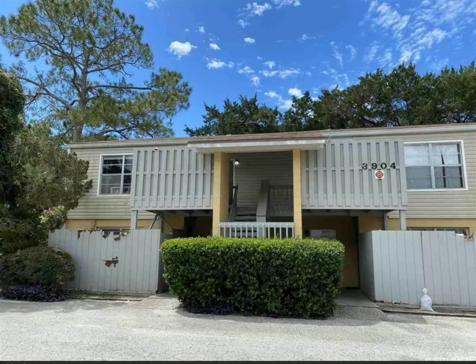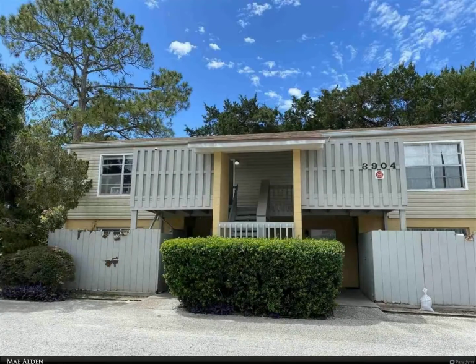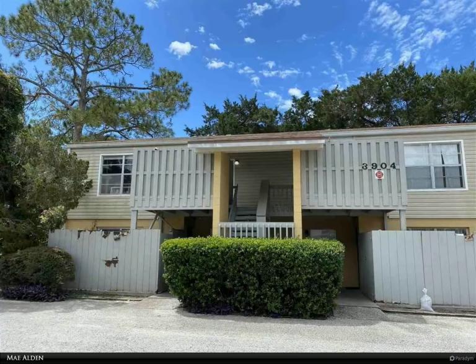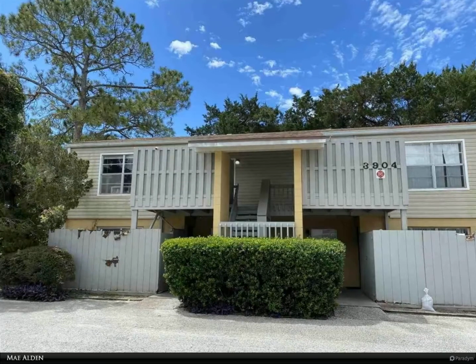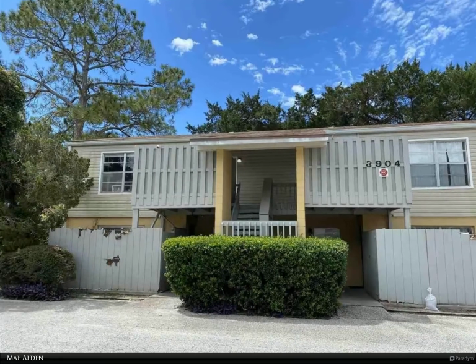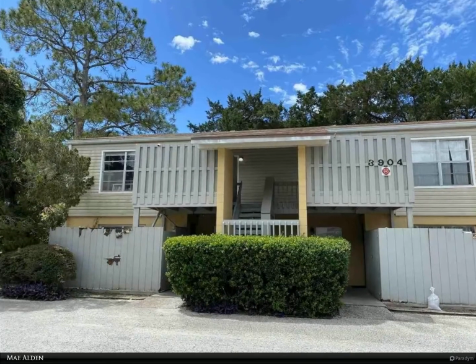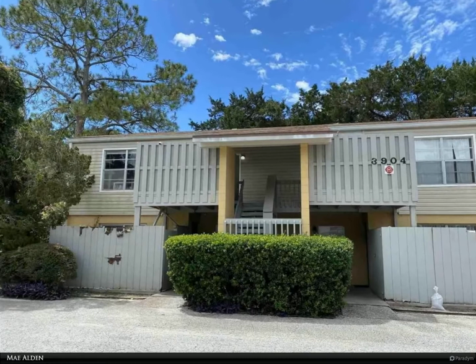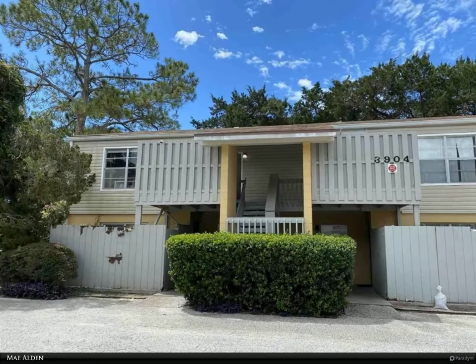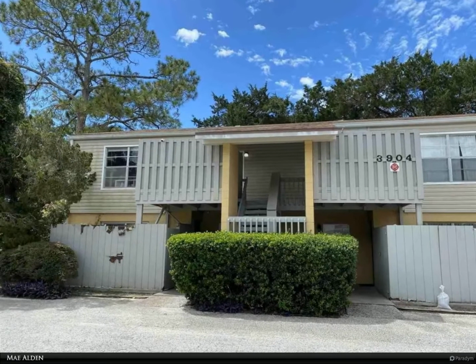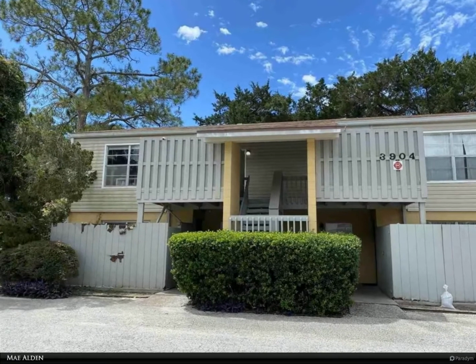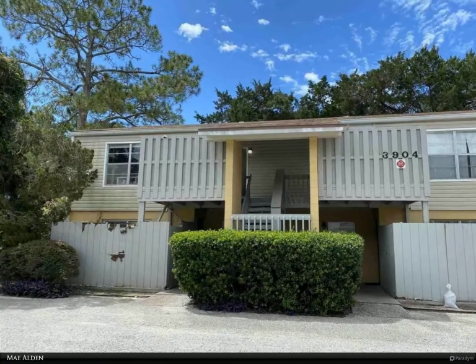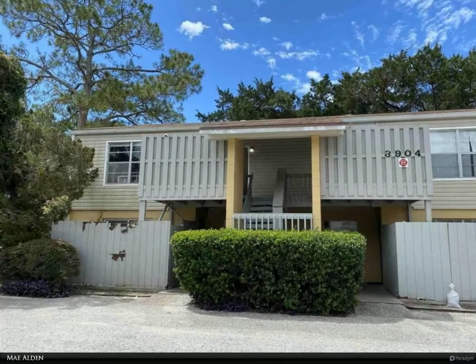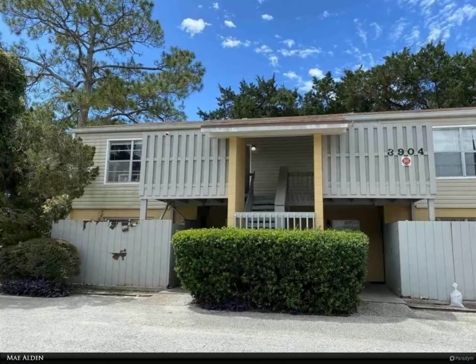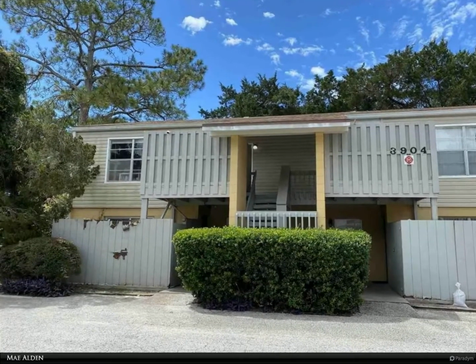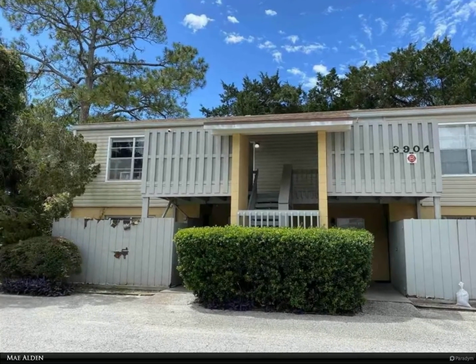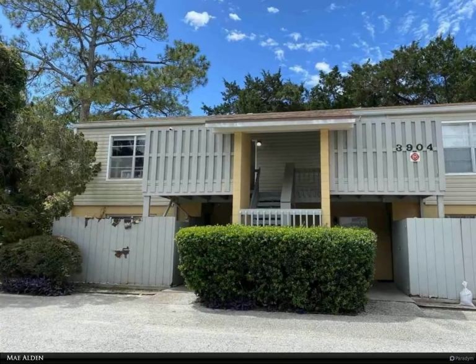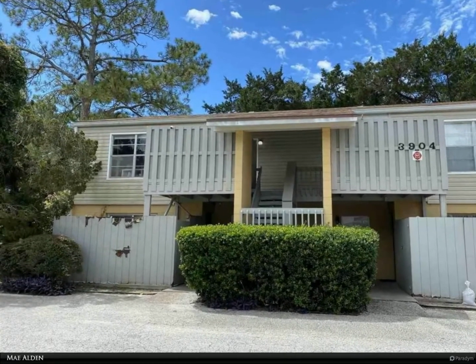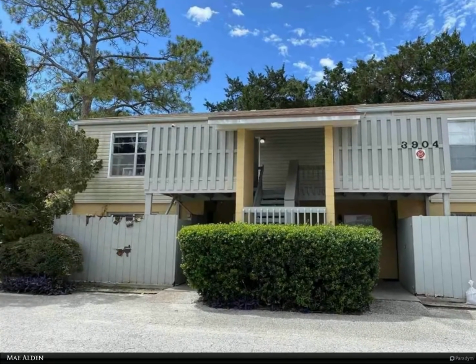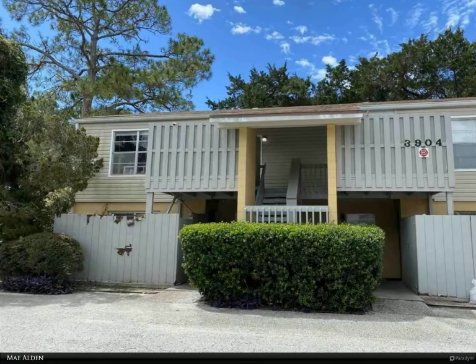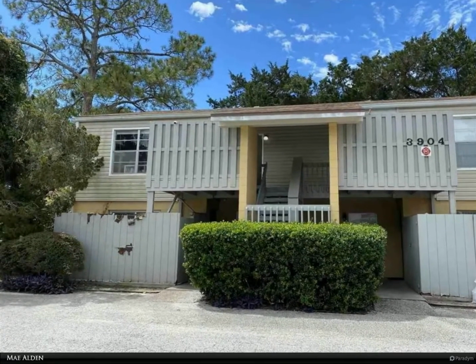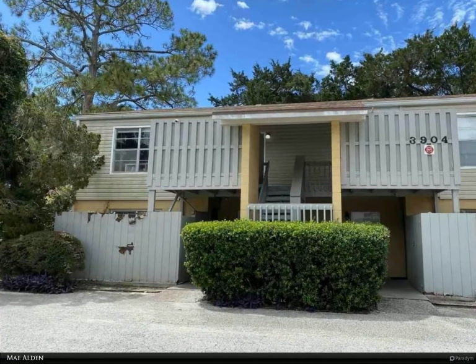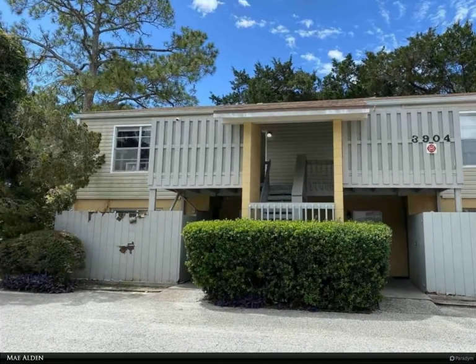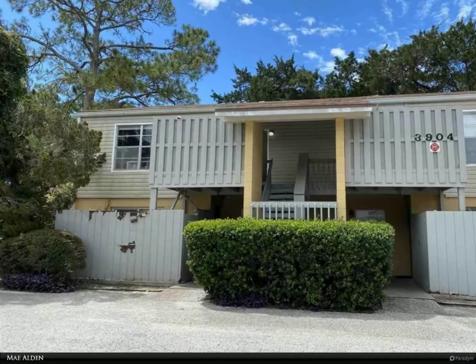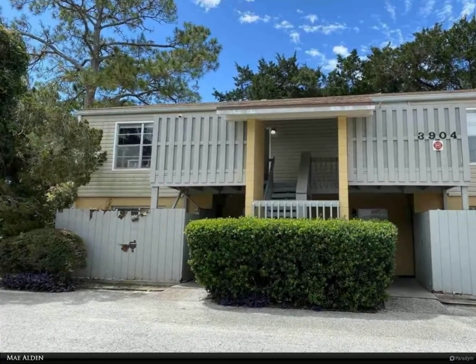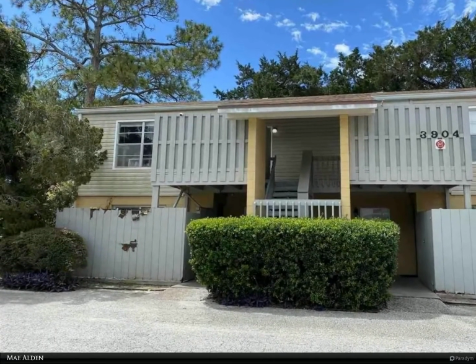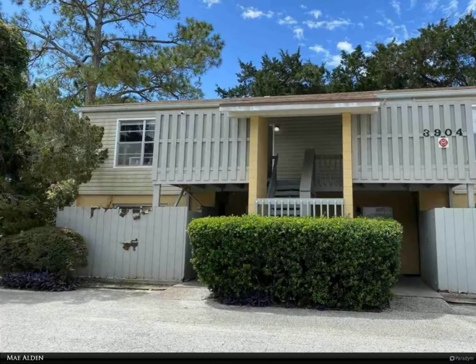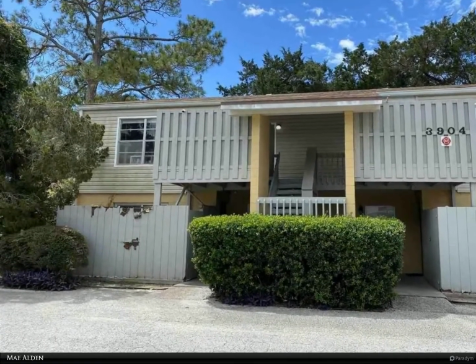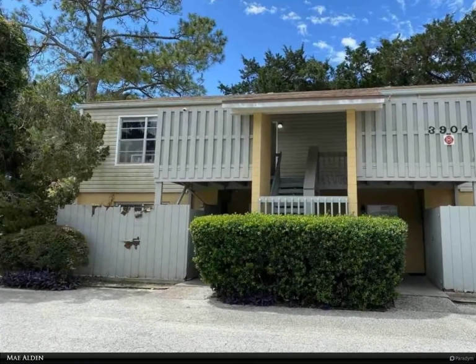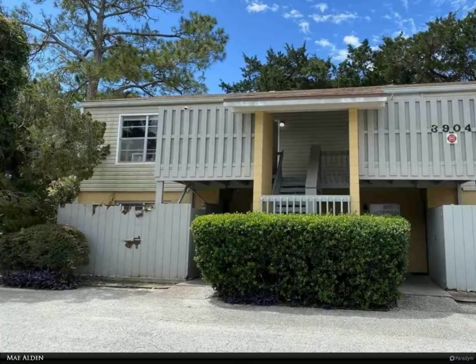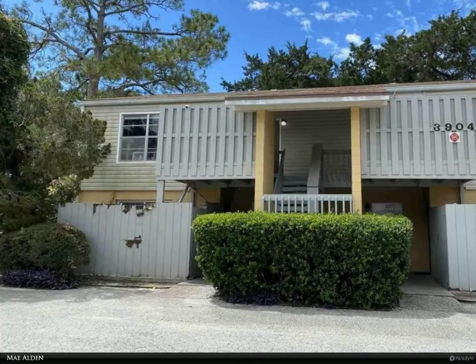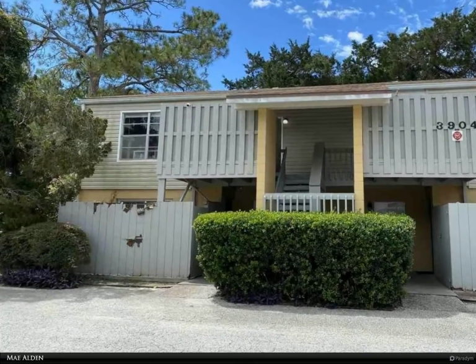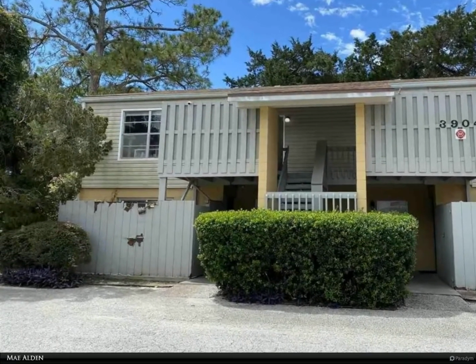This Berkshire Hathaway Home Services Florida Realty property video is presented by Mae Alden.